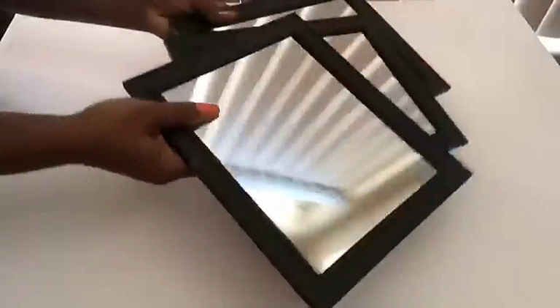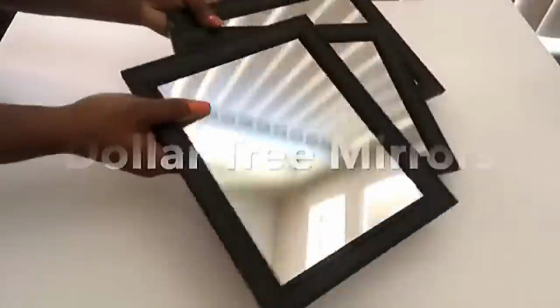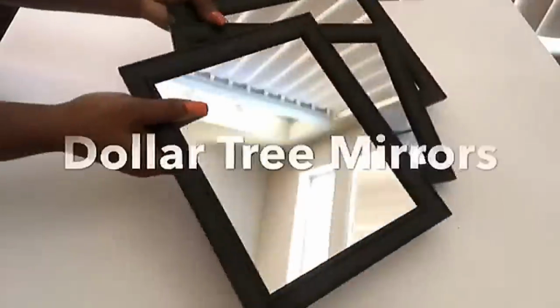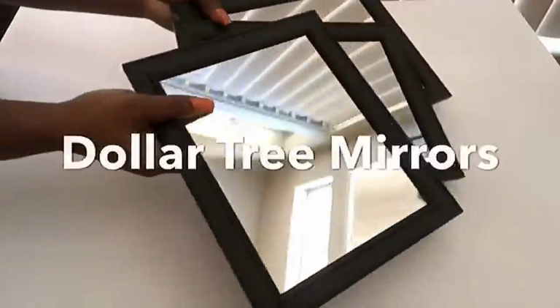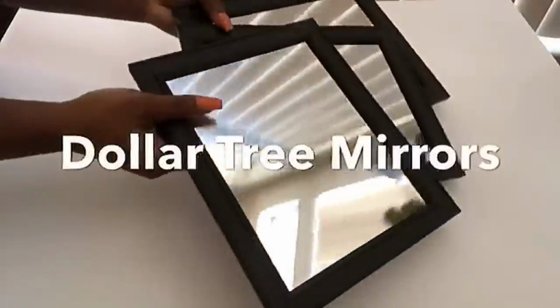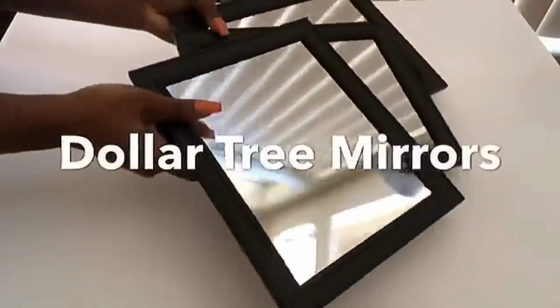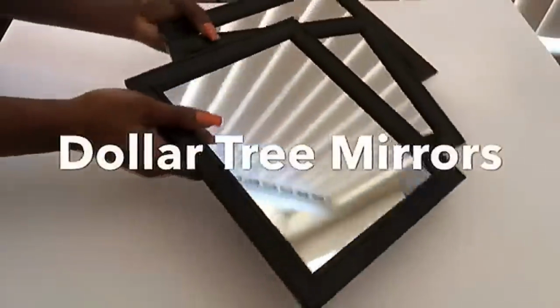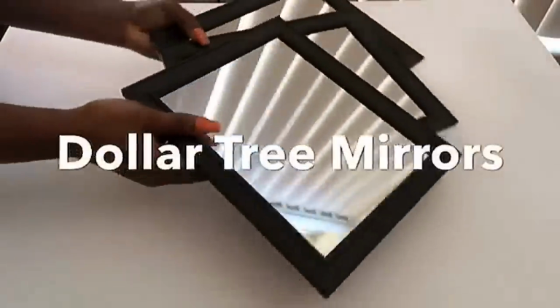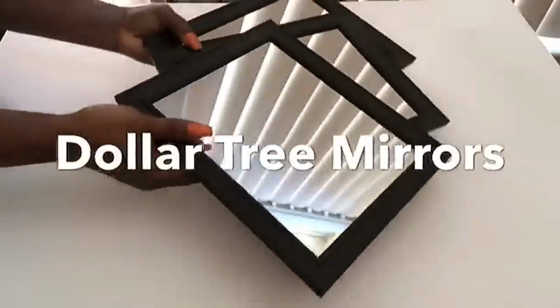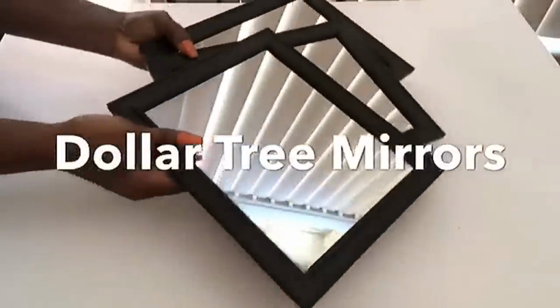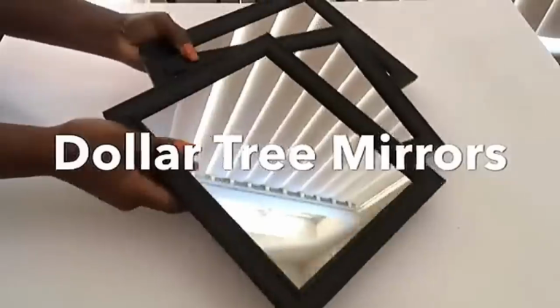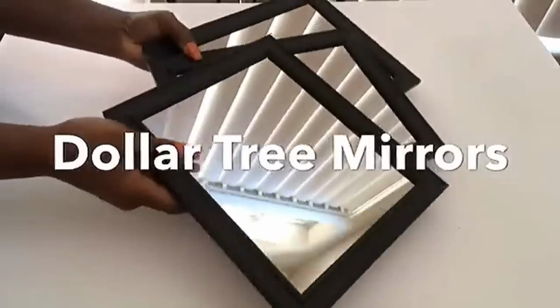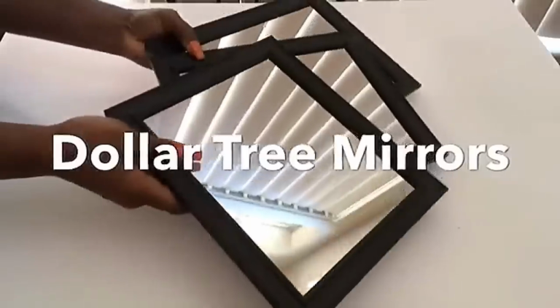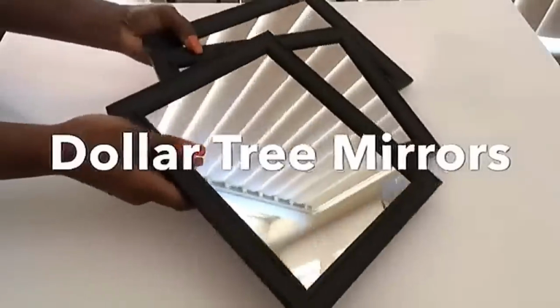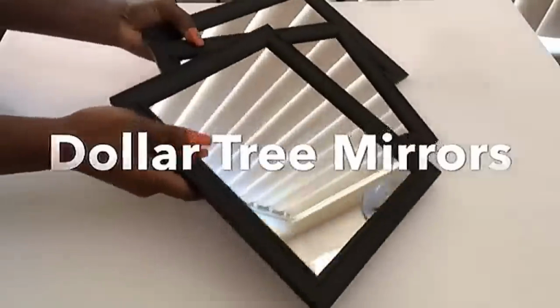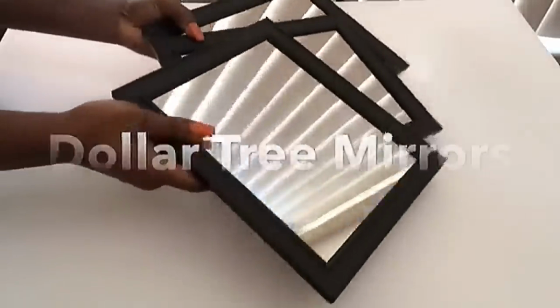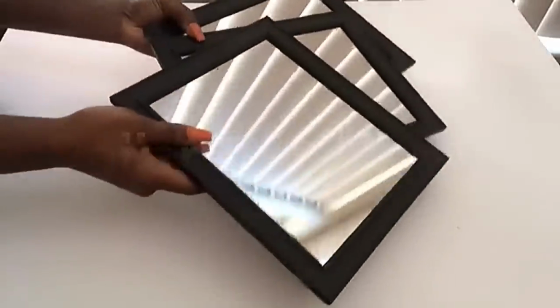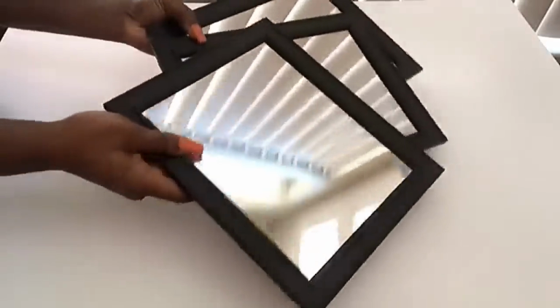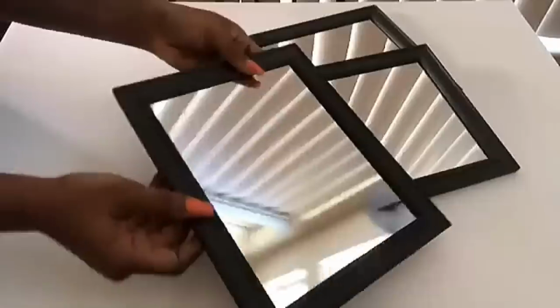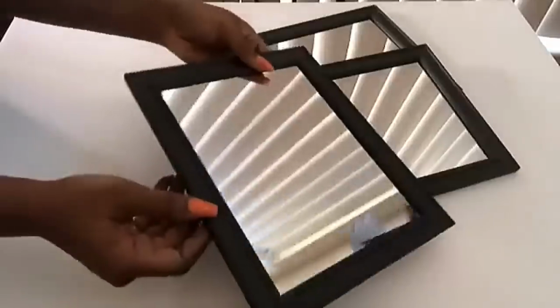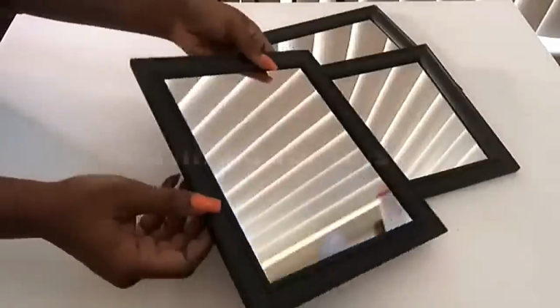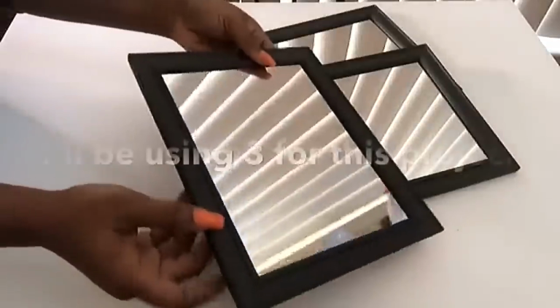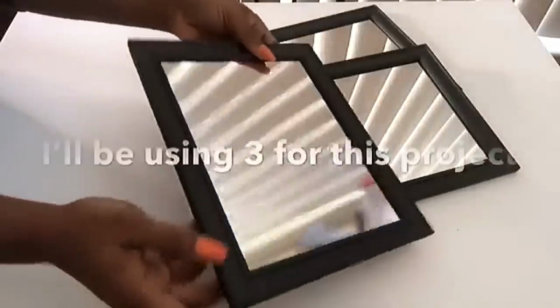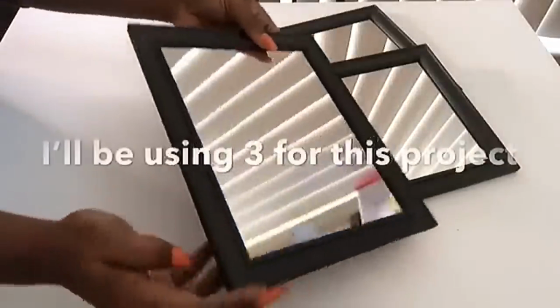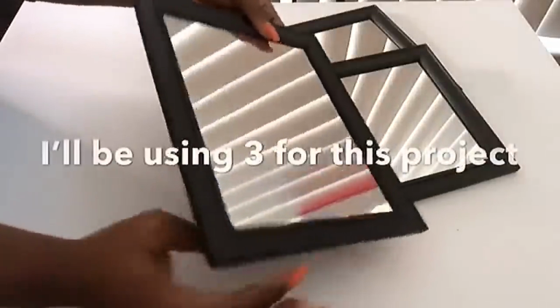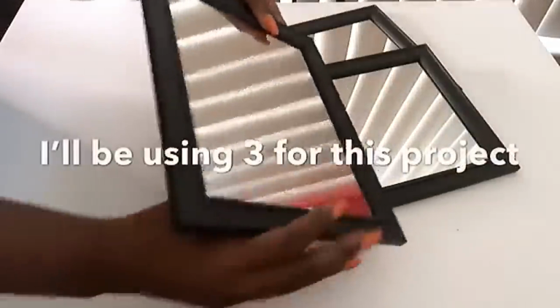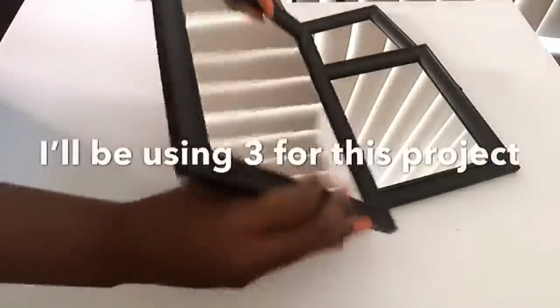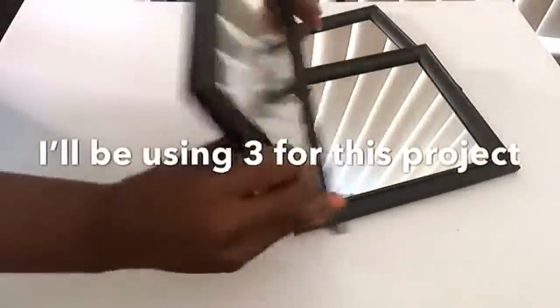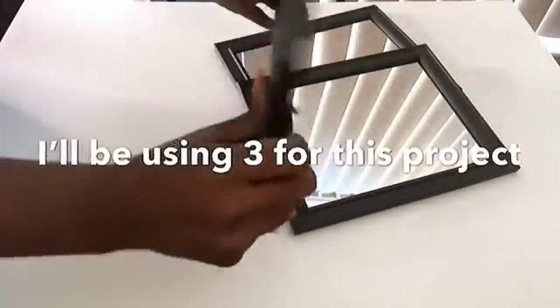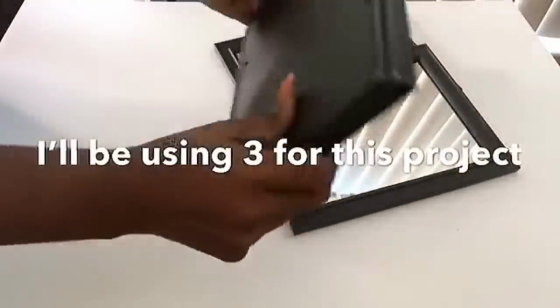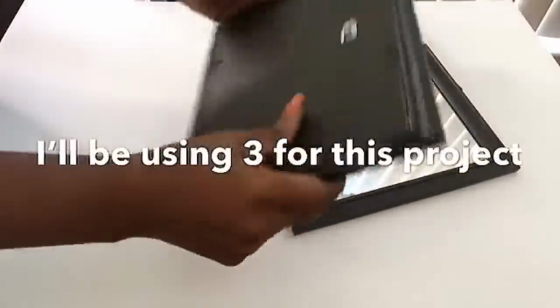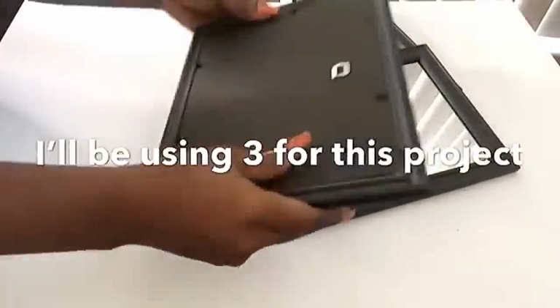These are mirrors that I got from the Dollar Tree and I'm gonna start by detaching the mirrors from the frame.